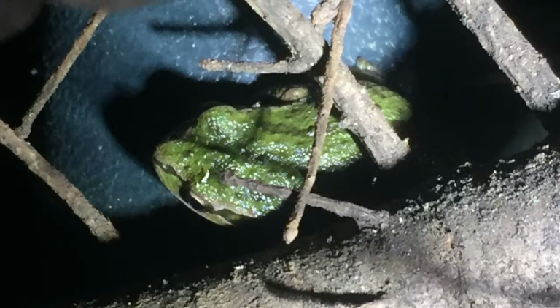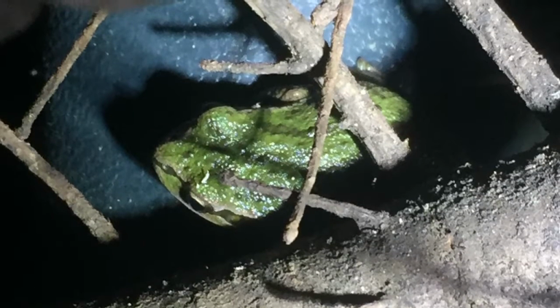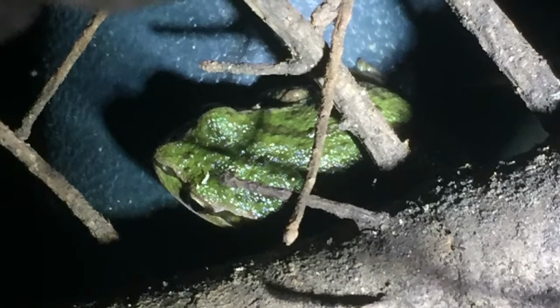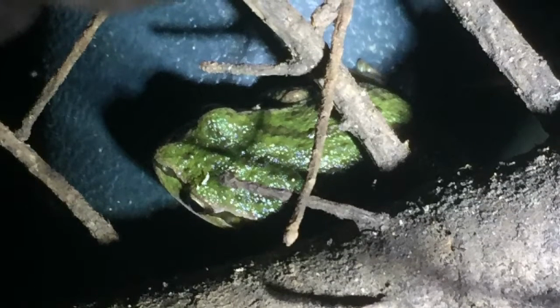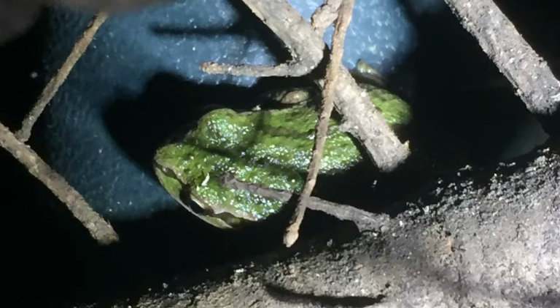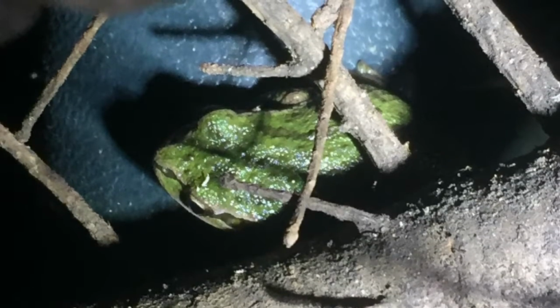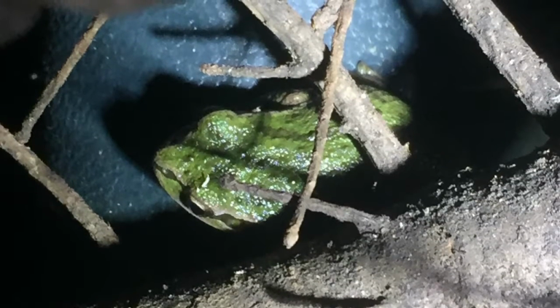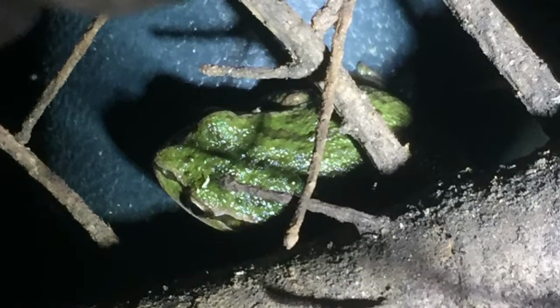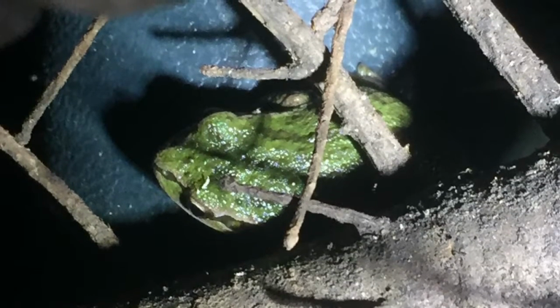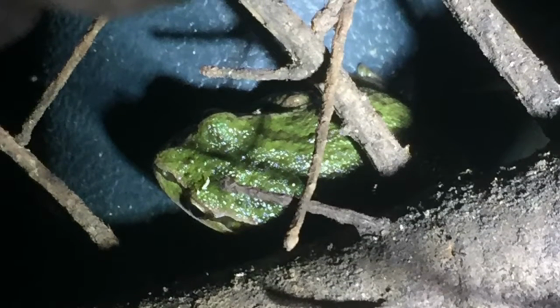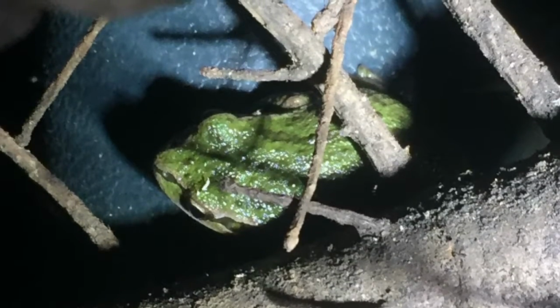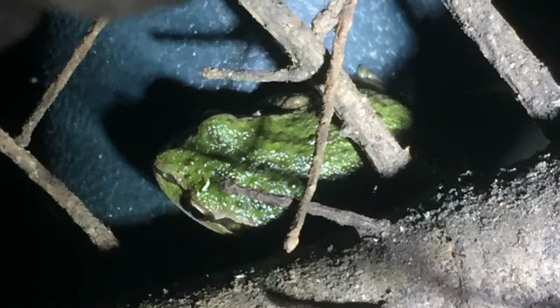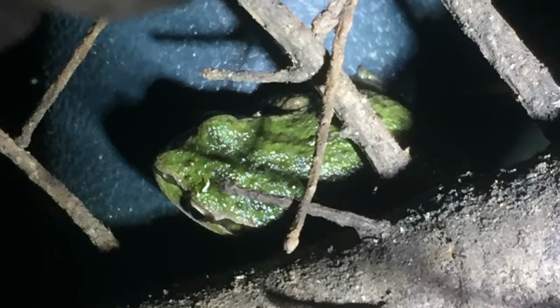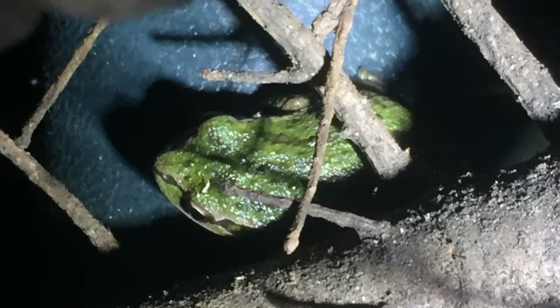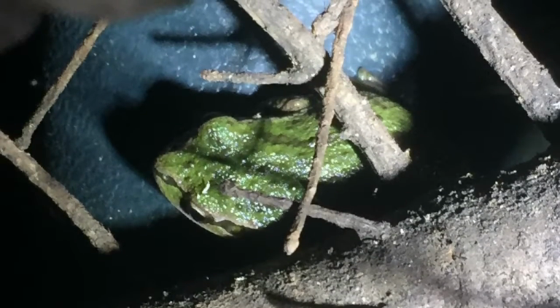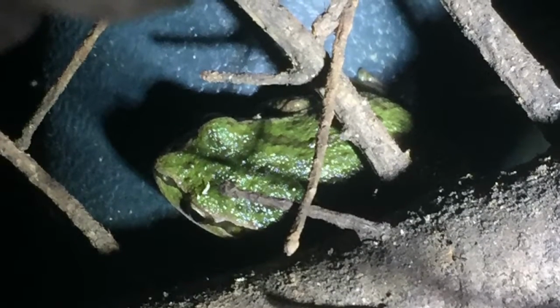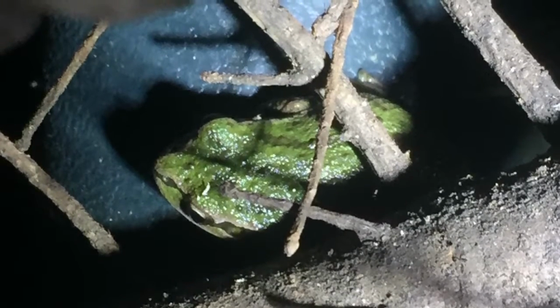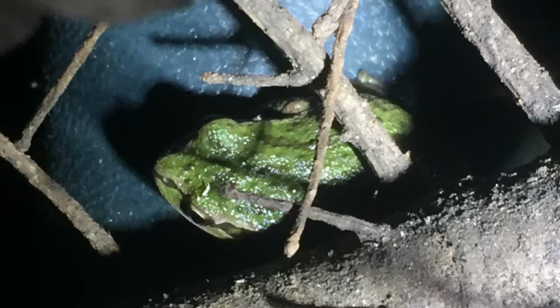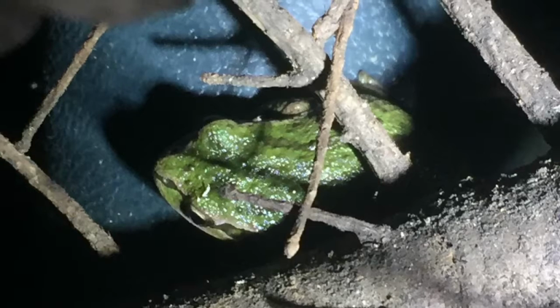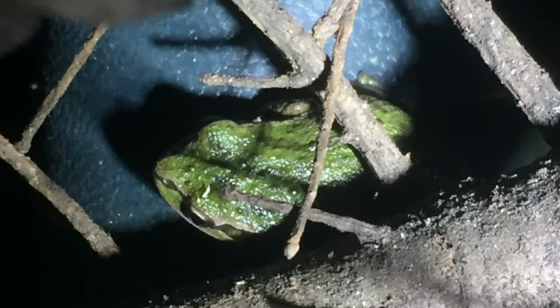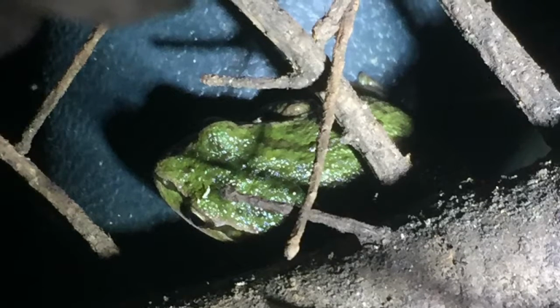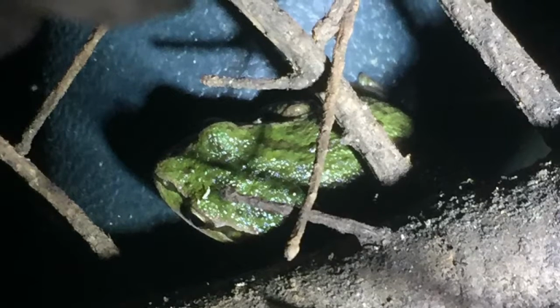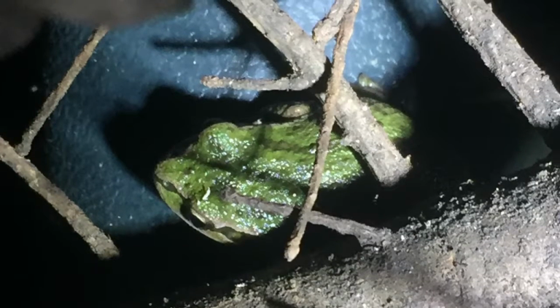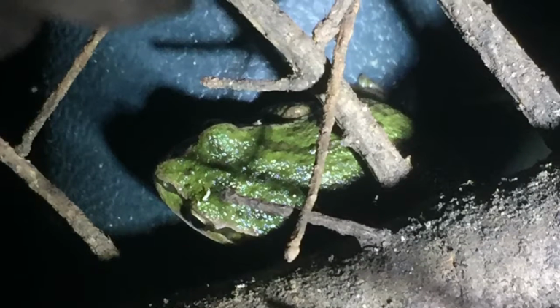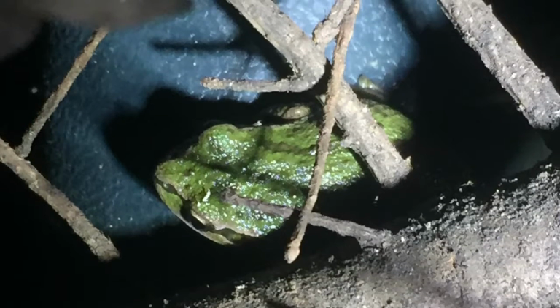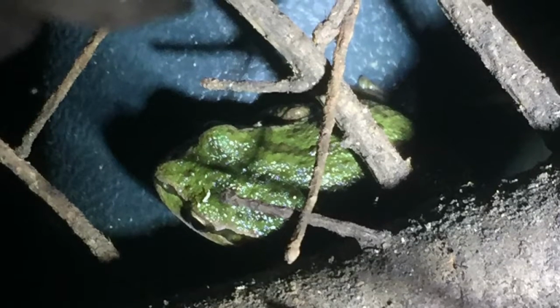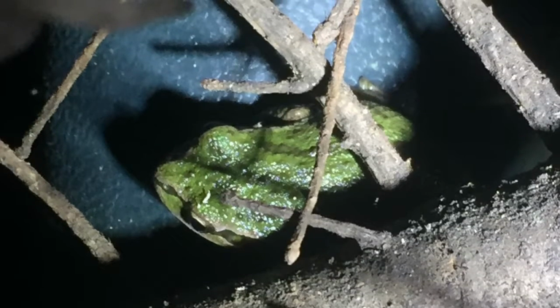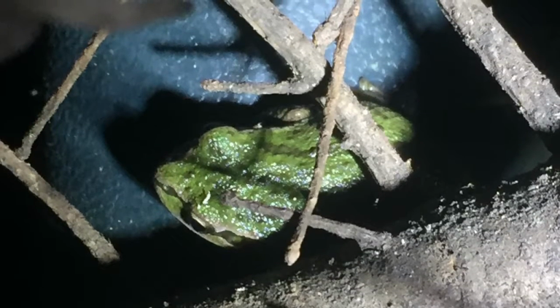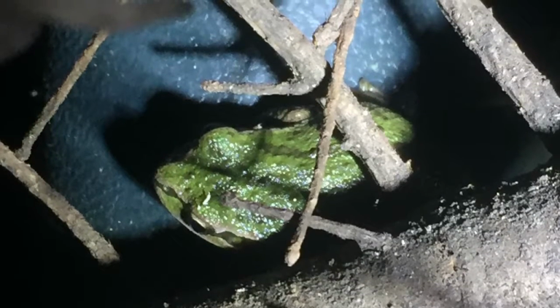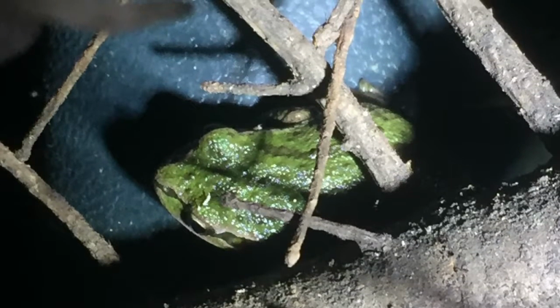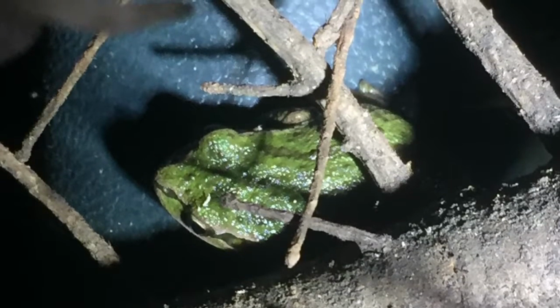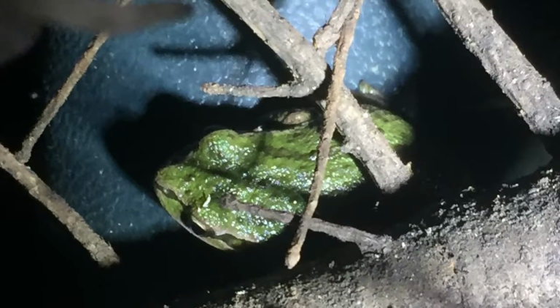But first time ever that I've ever seen or heard of a tree frog being on somebody's Christmas tree.